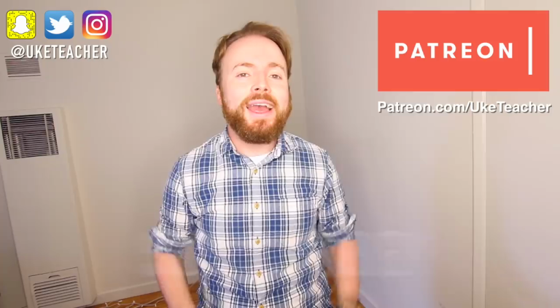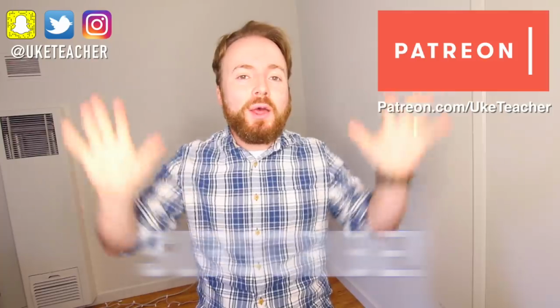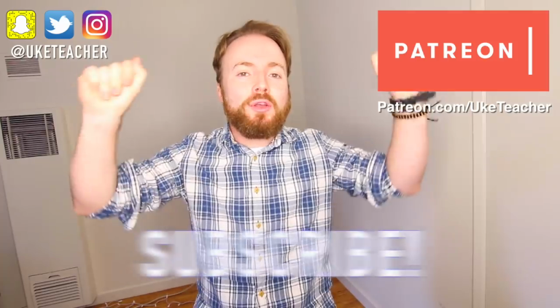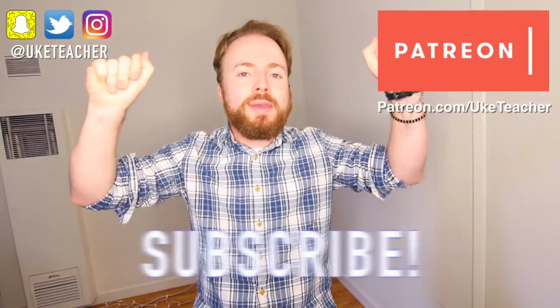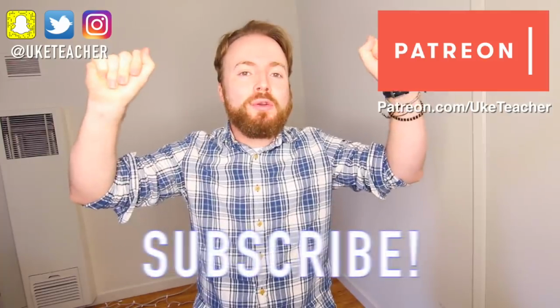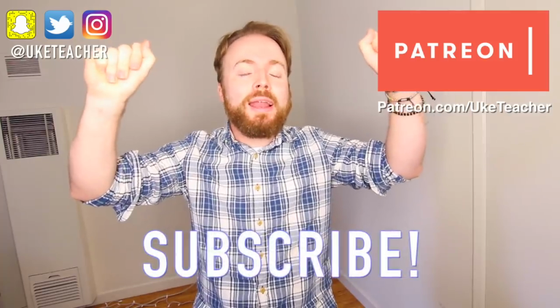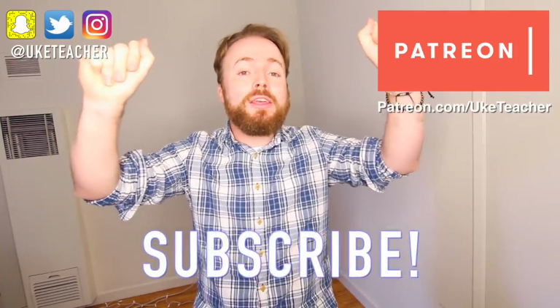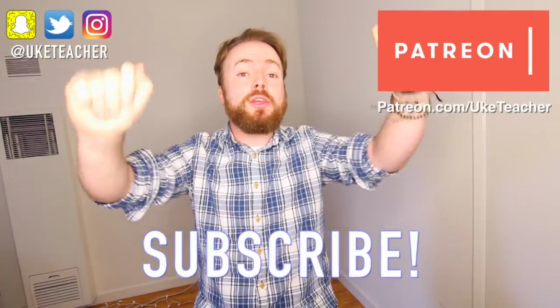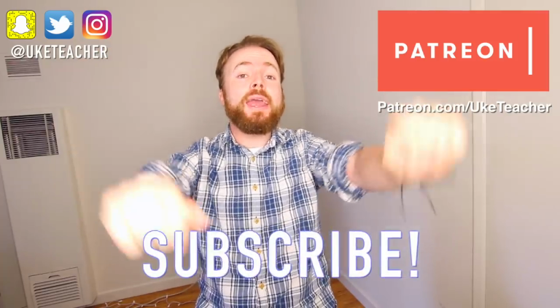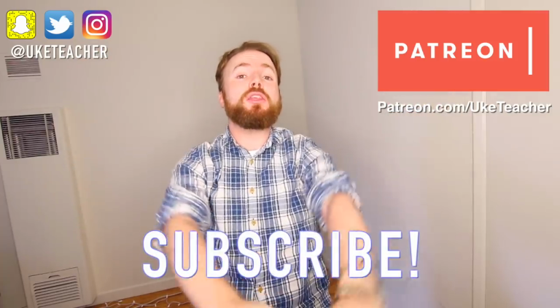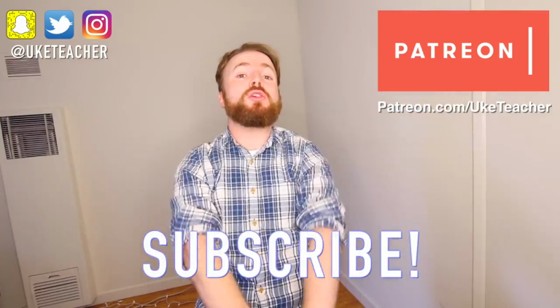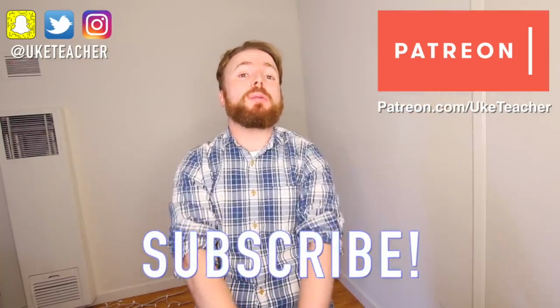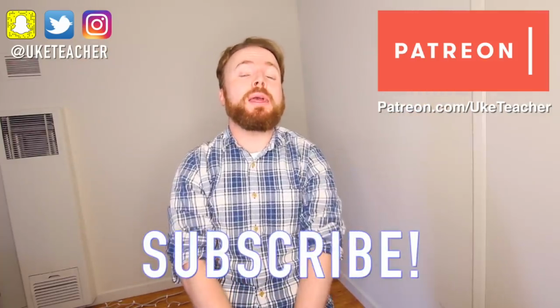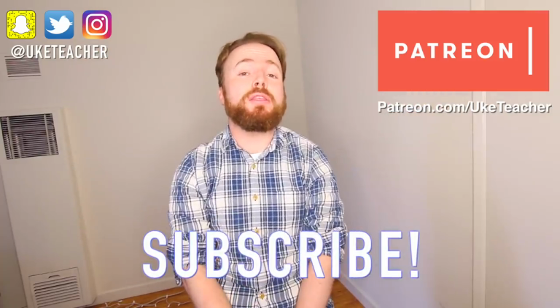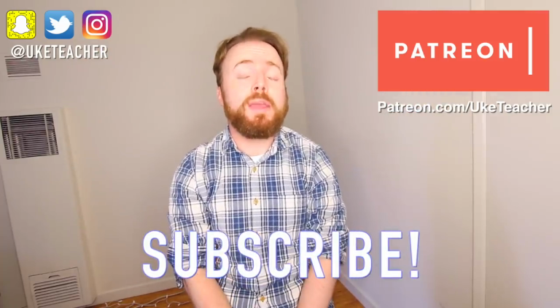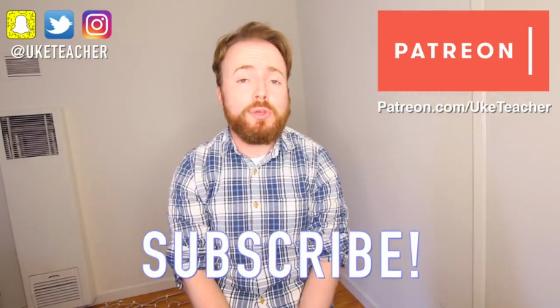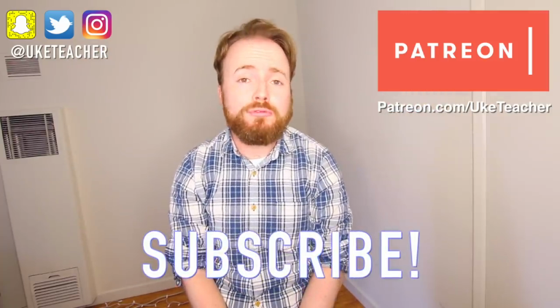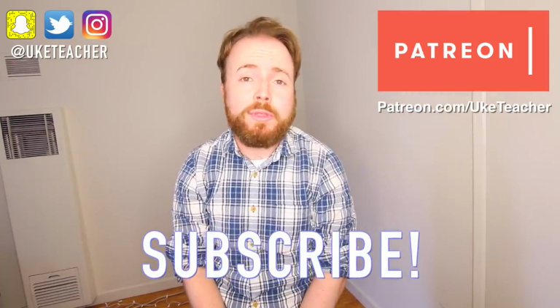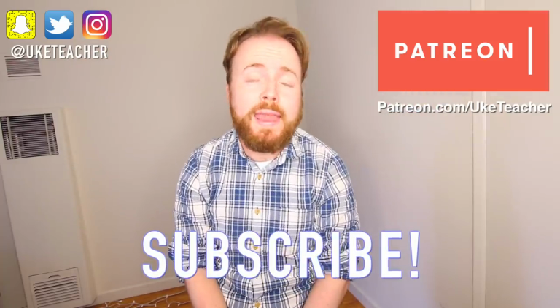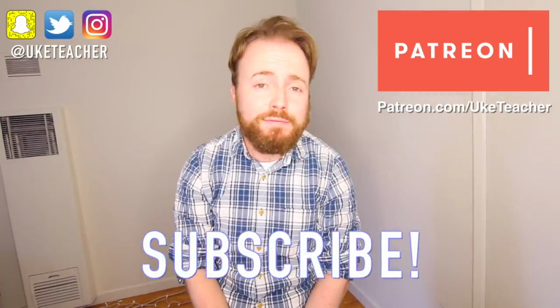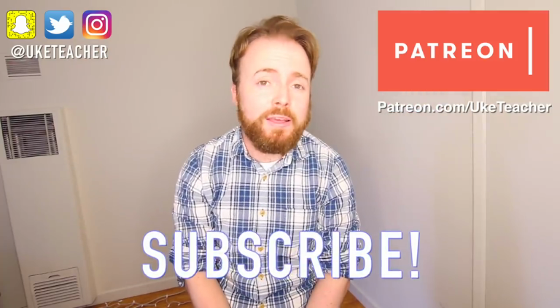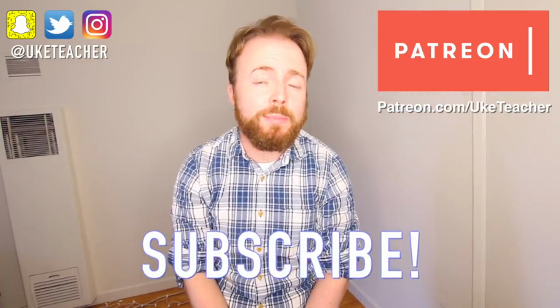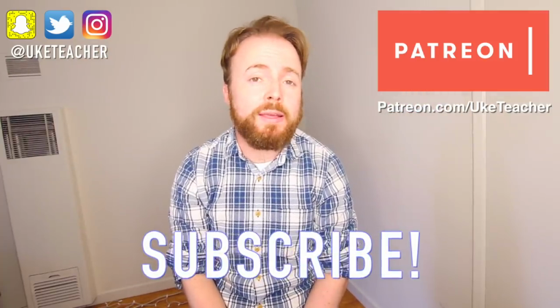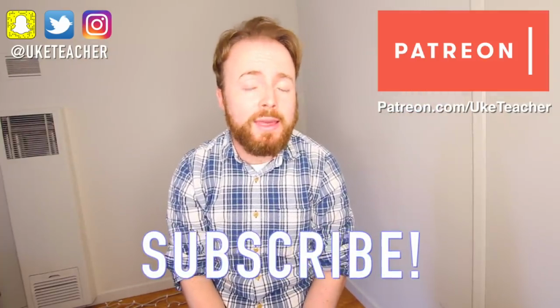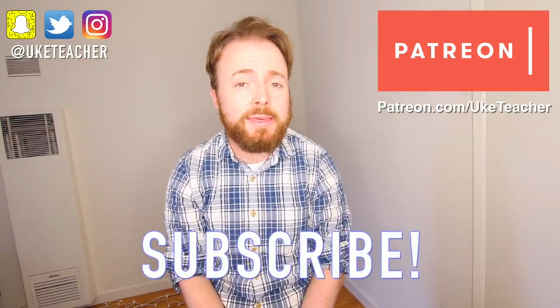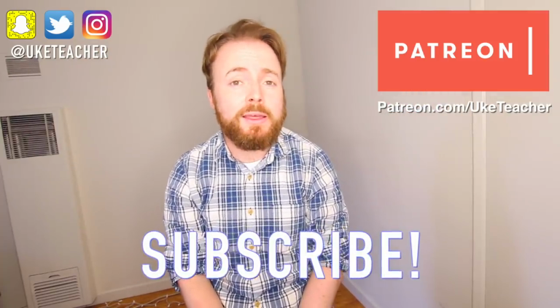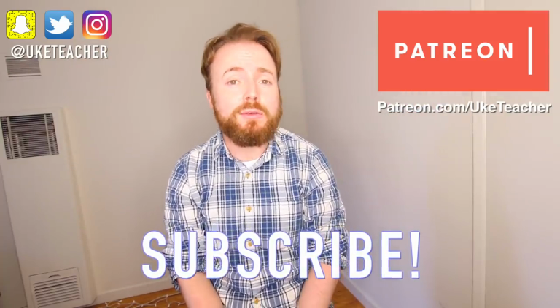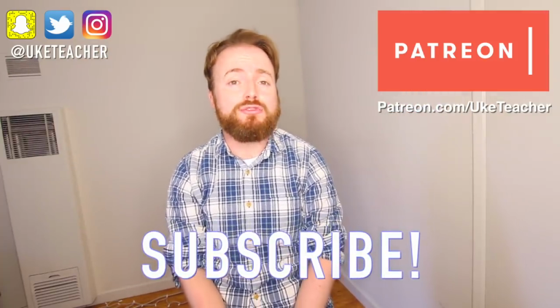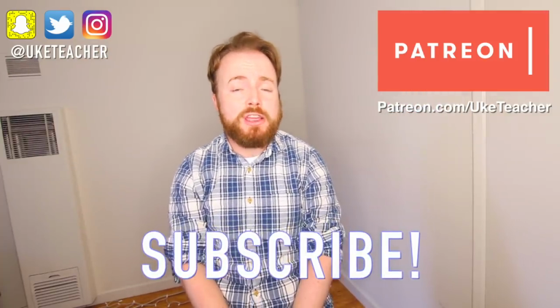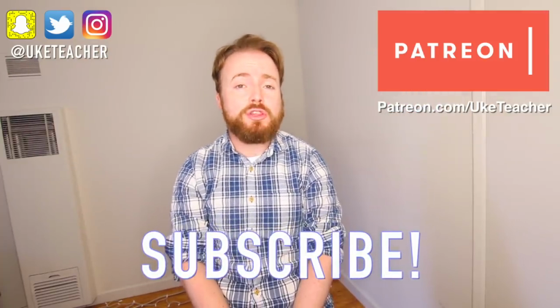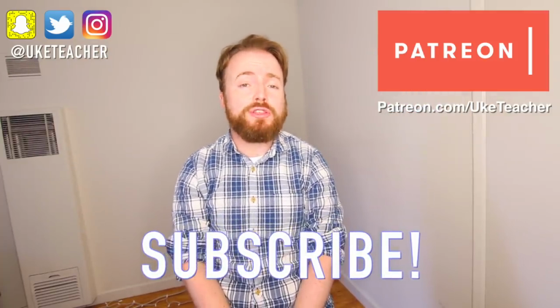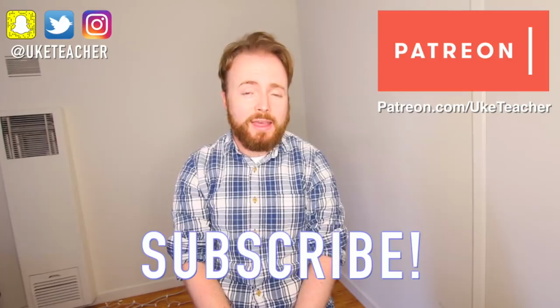Hello, it's me, the ukulele teacher, here to teach you how to play the theme tune from the Netflix spectacular, Stranger Things.